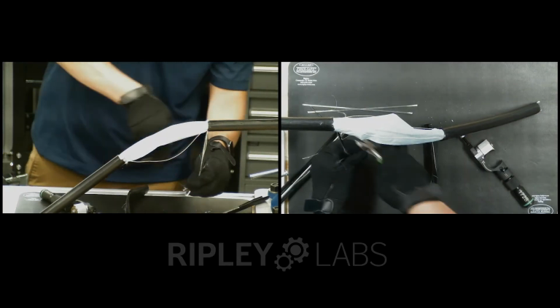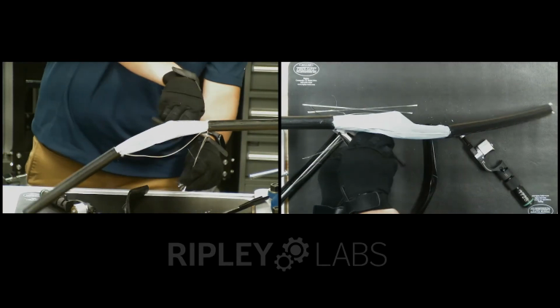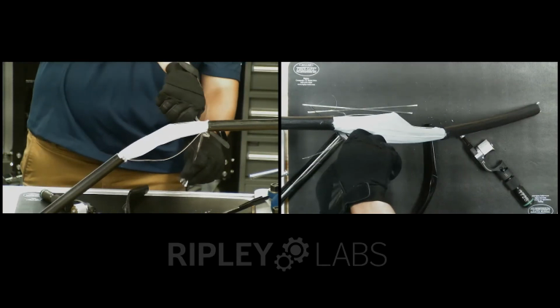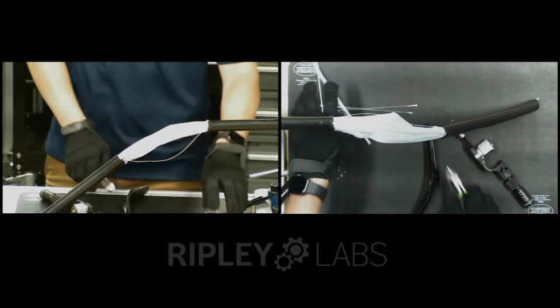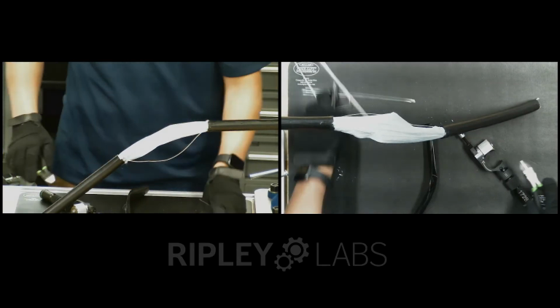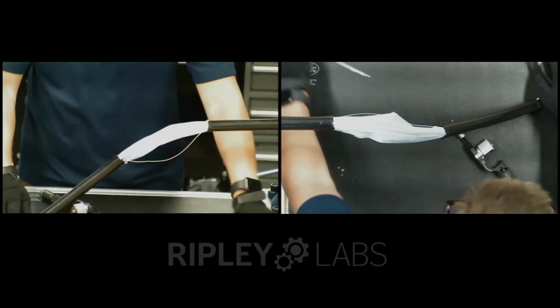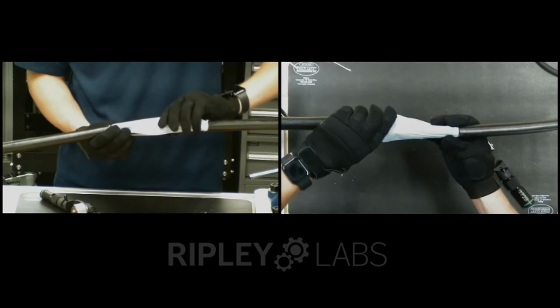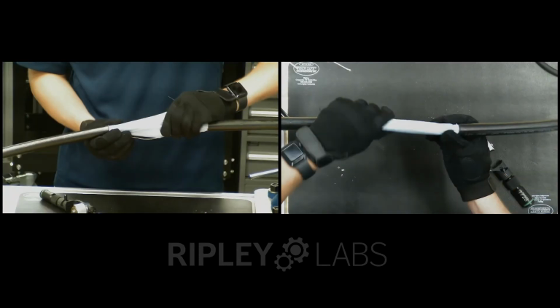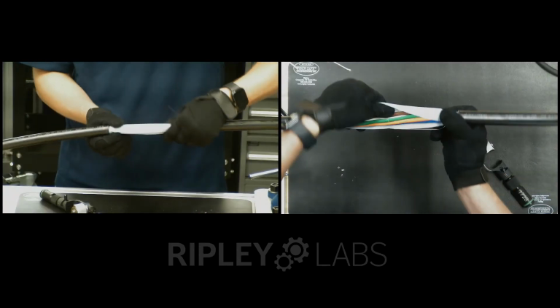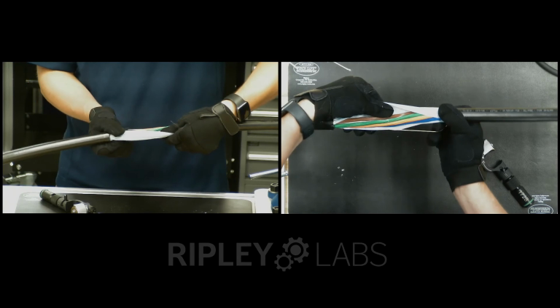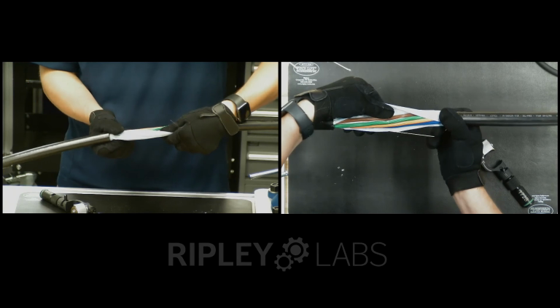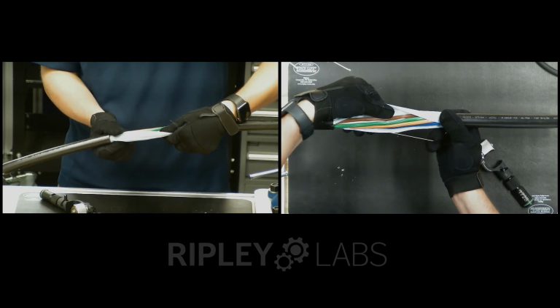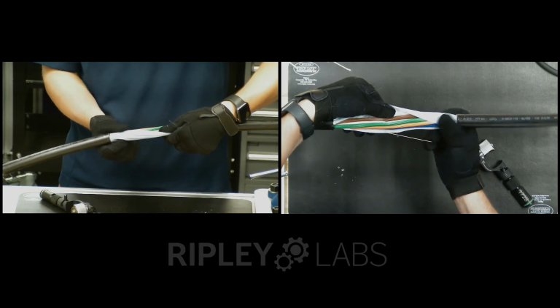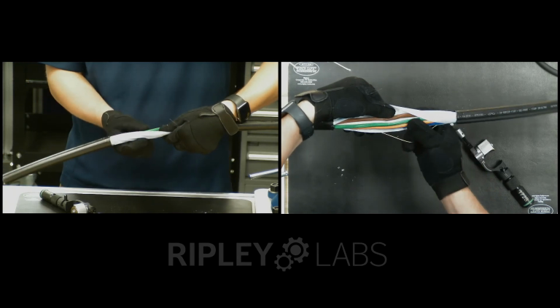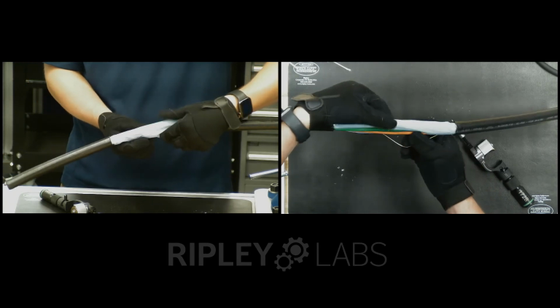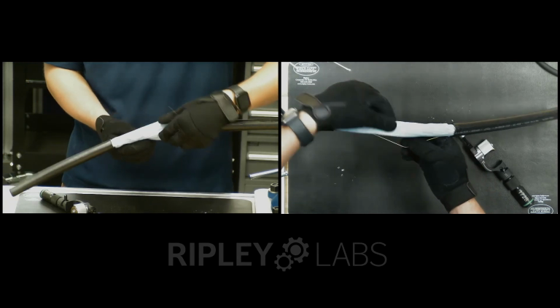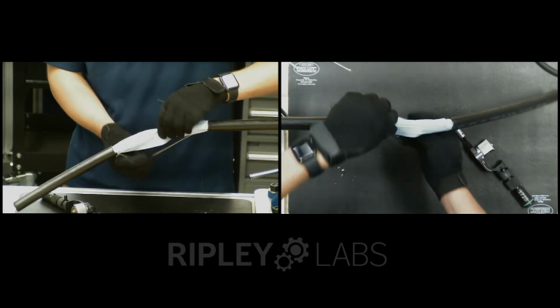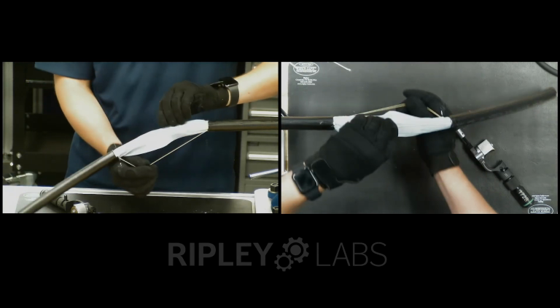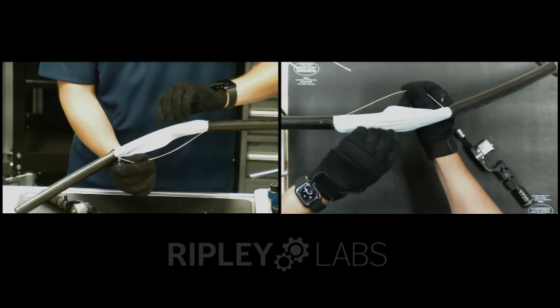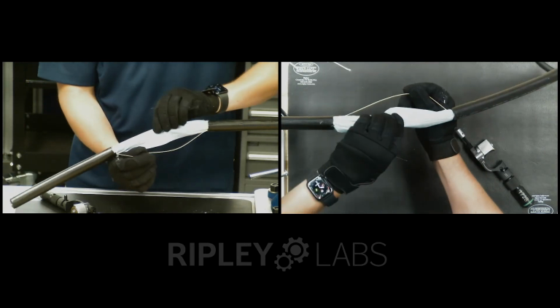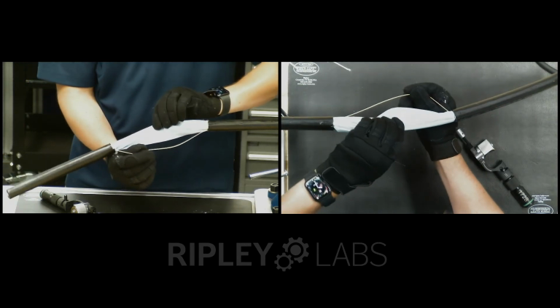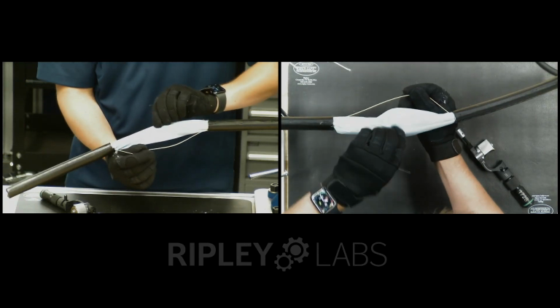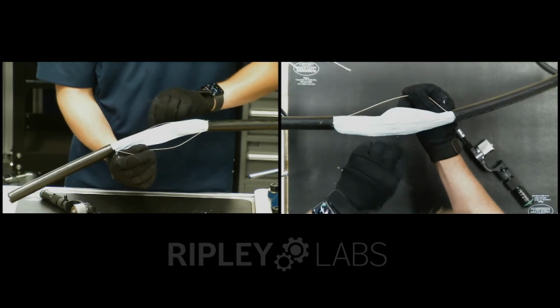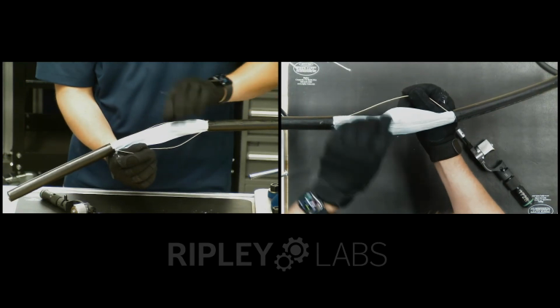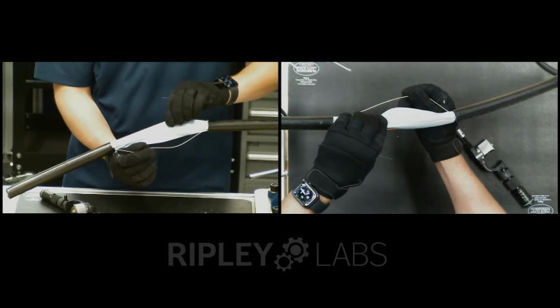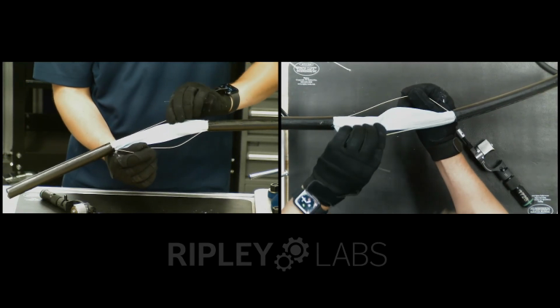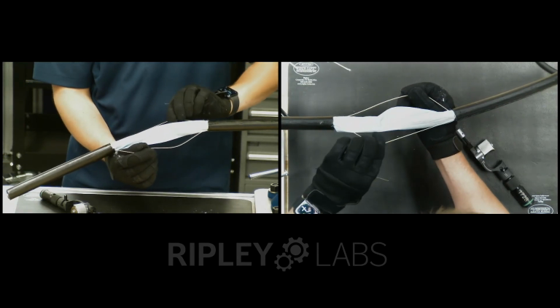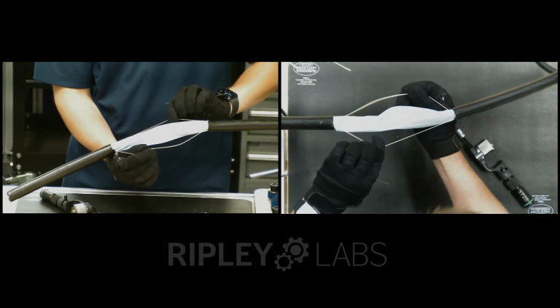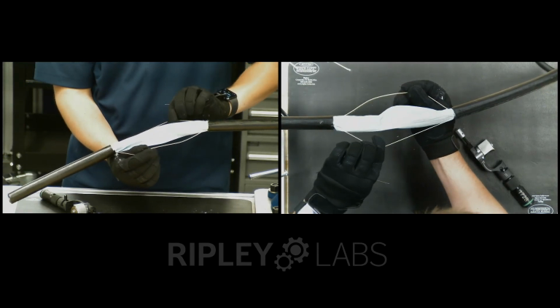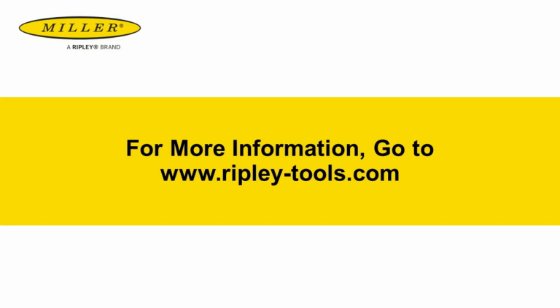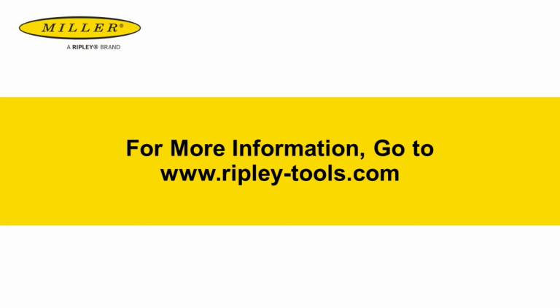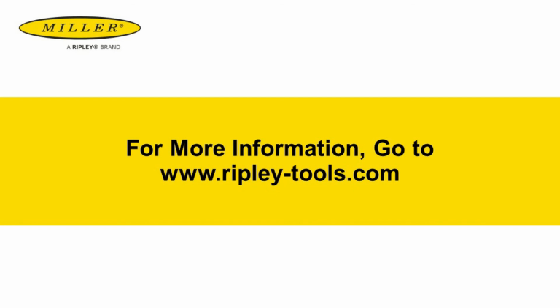No fibers were harmed in the making of this video. This concludes our overview of the Miller MB07-7000. Thanks for watching.